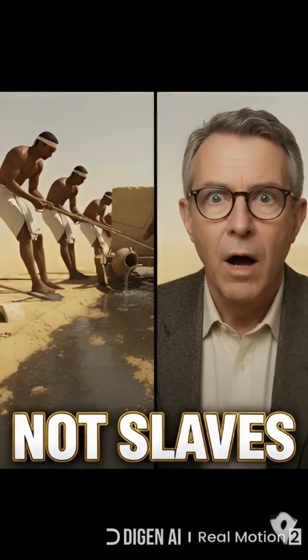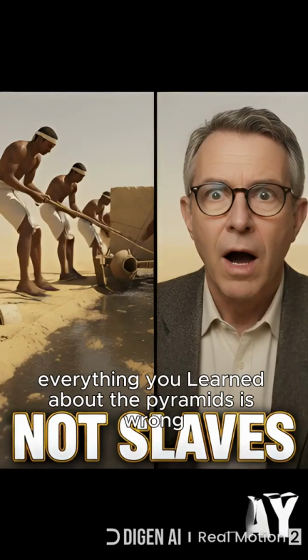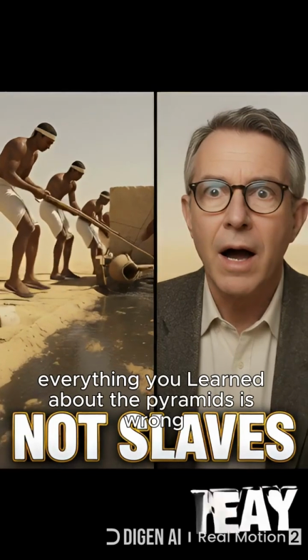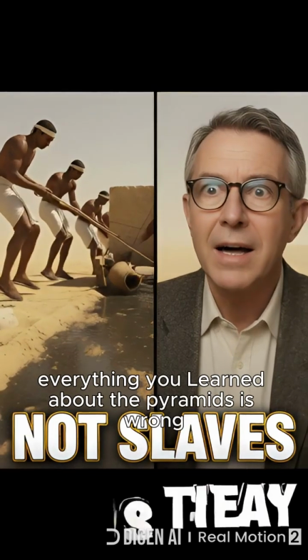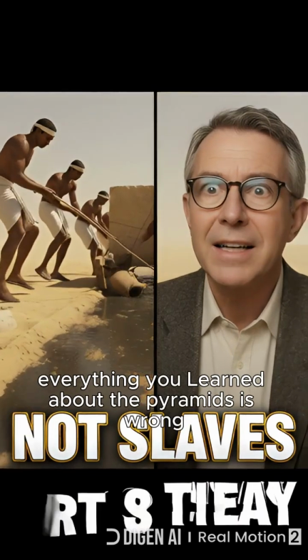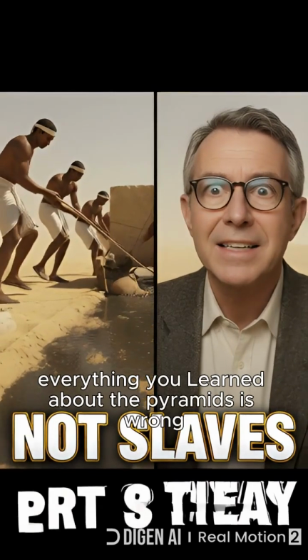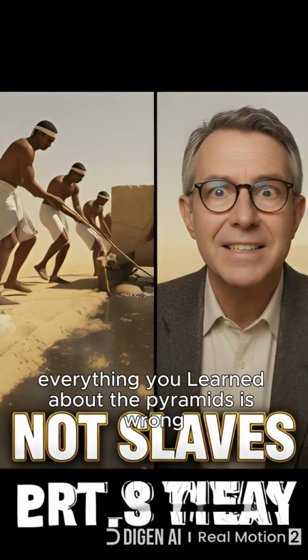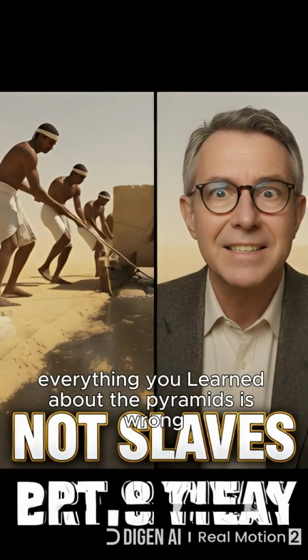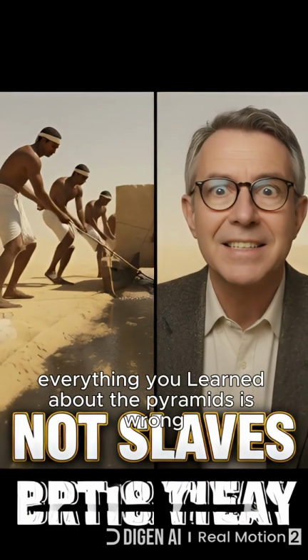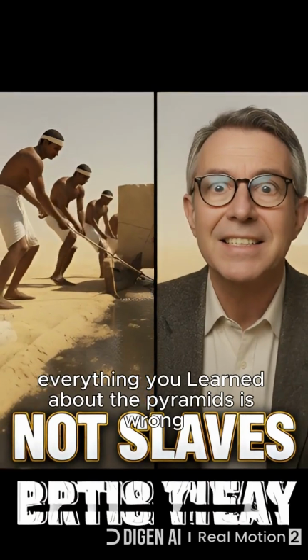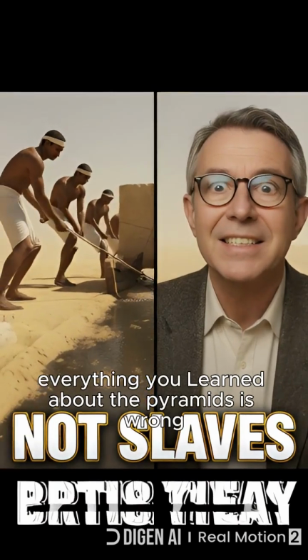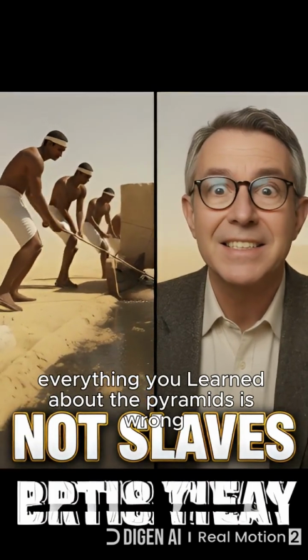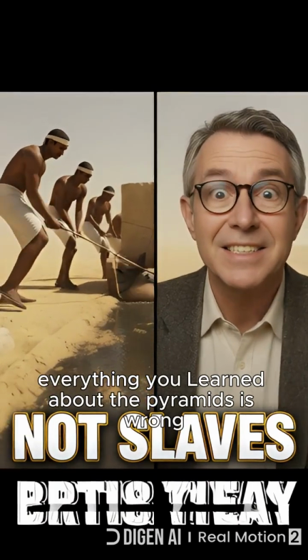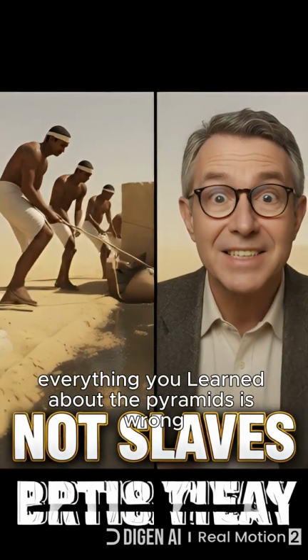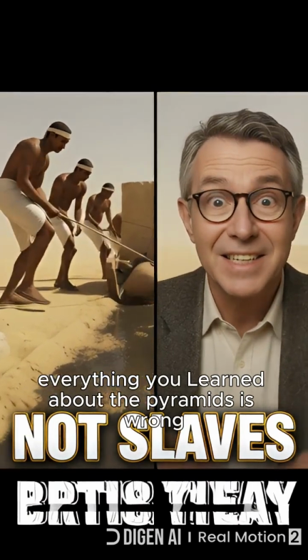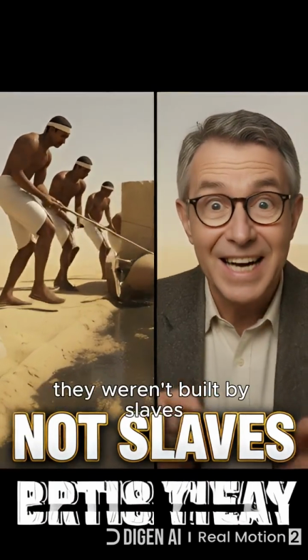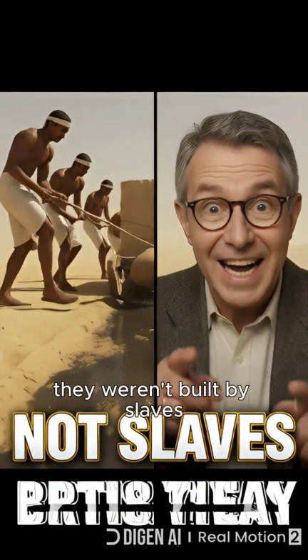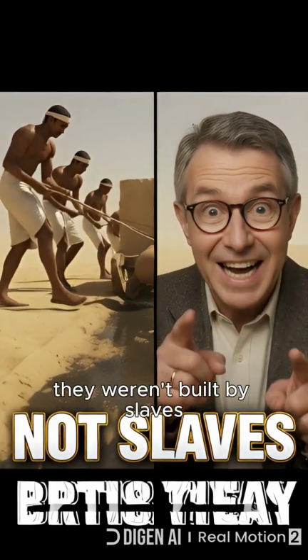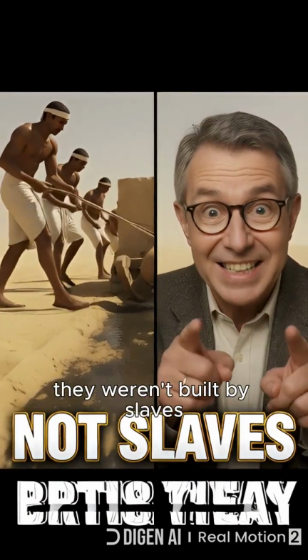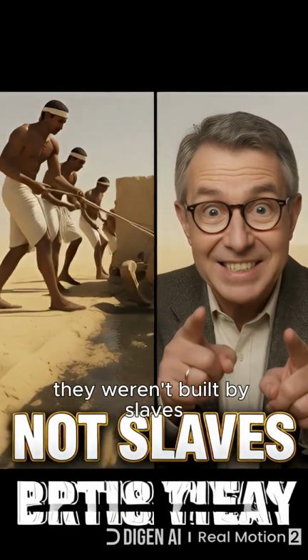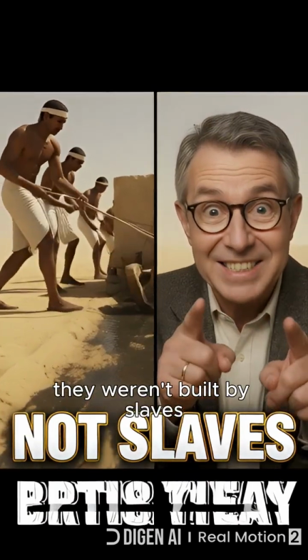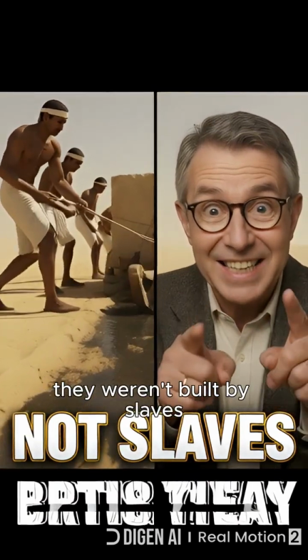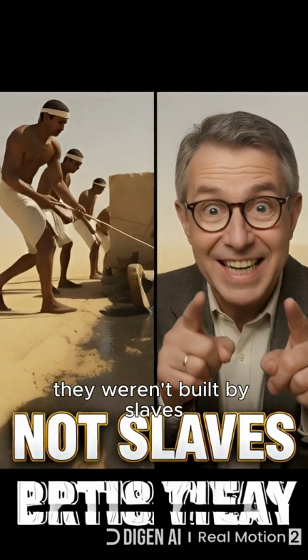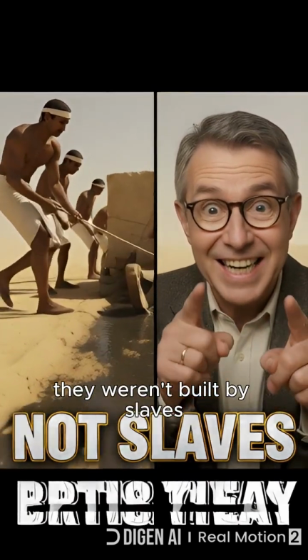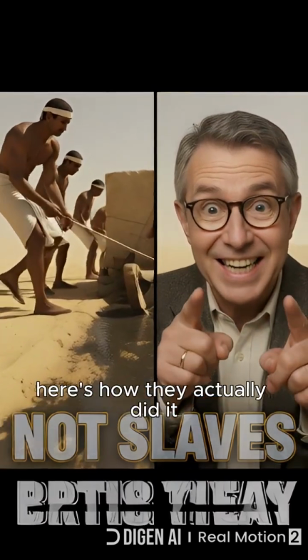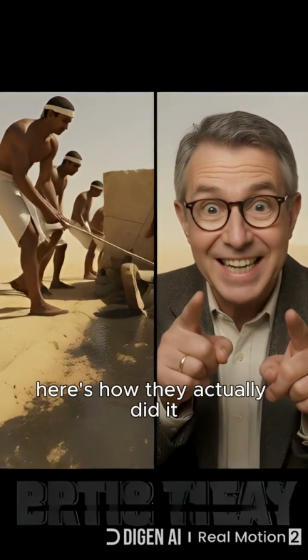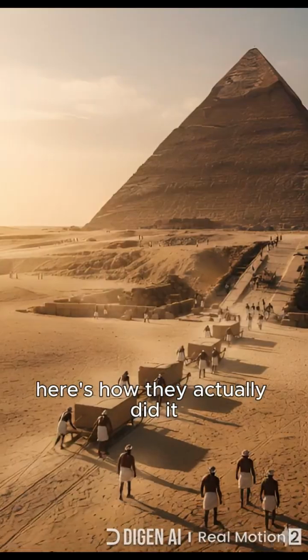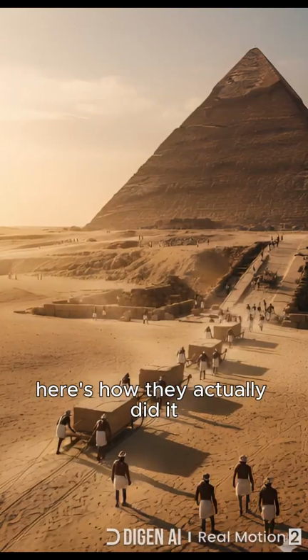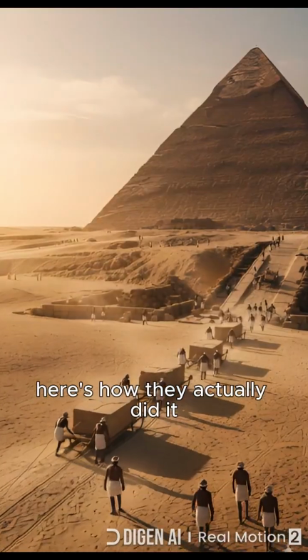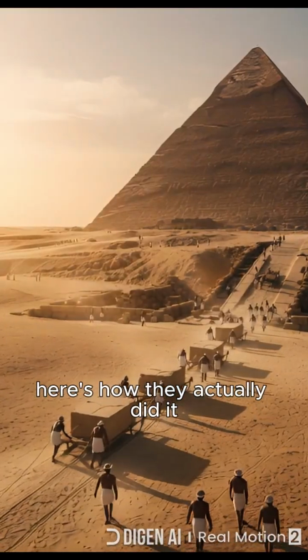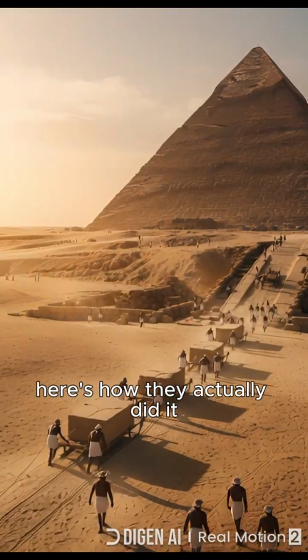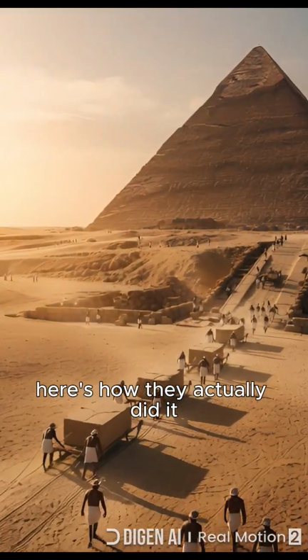Everything you learned about the pyramids is wrong. They weren't built by slaves. Here's how they actually did it.